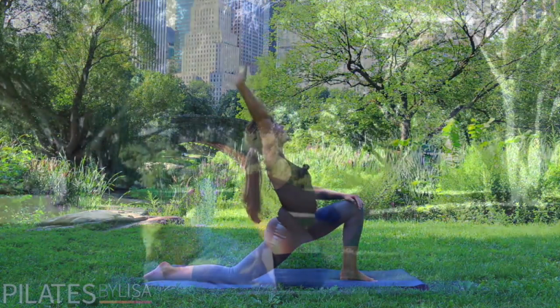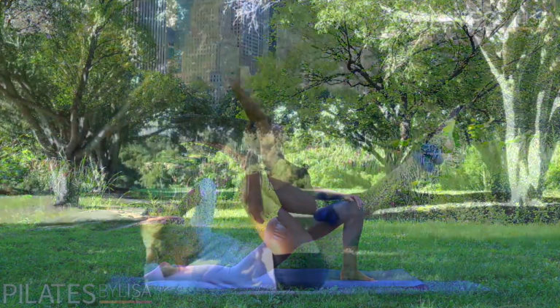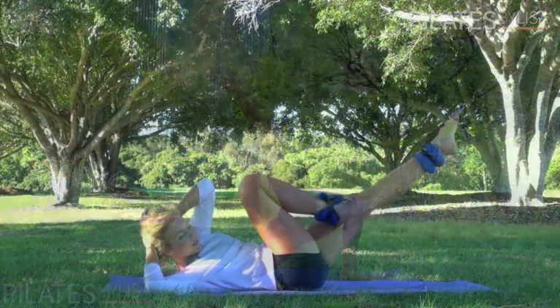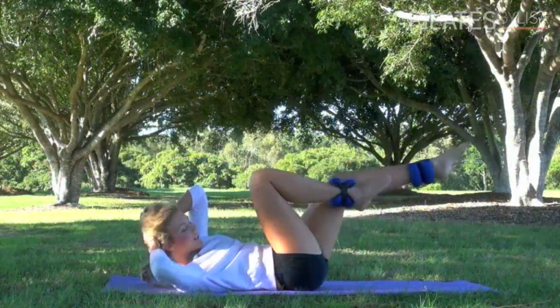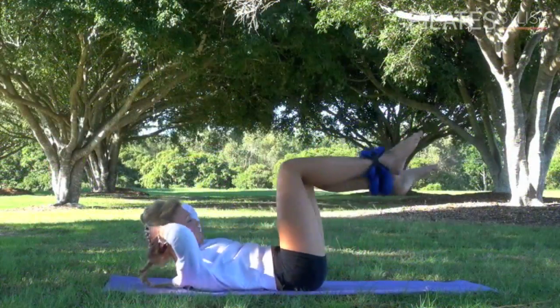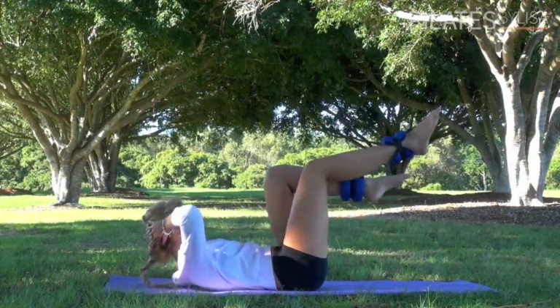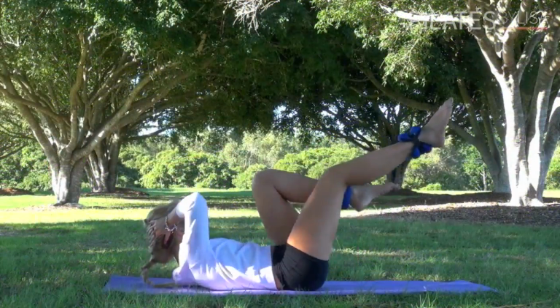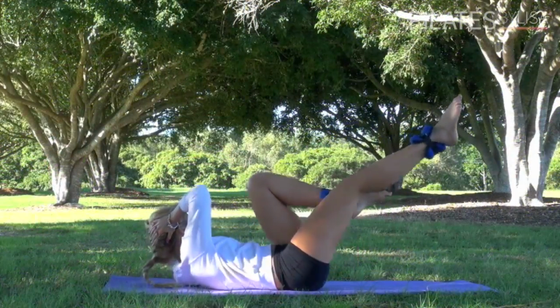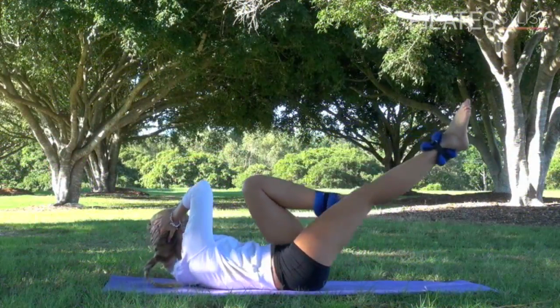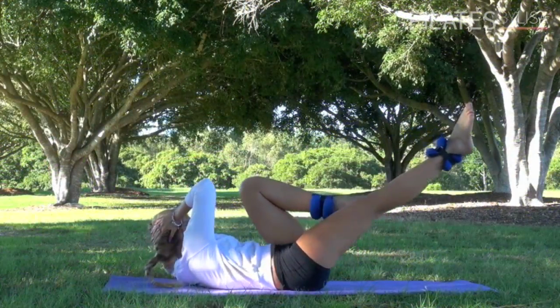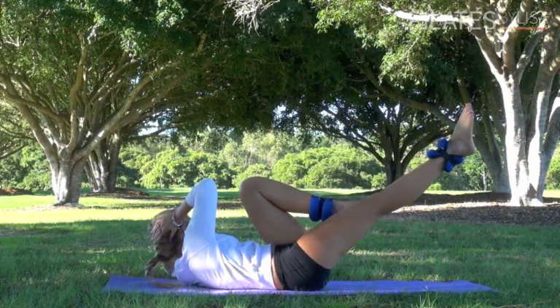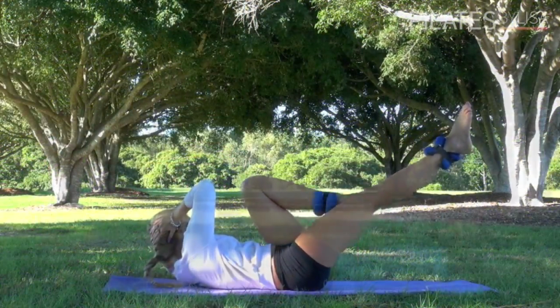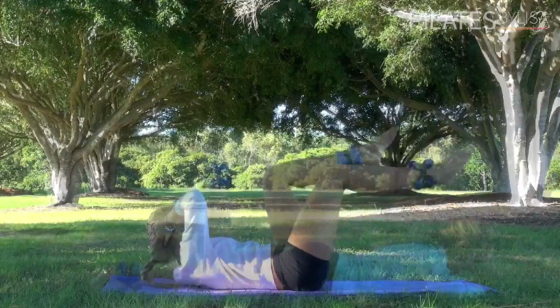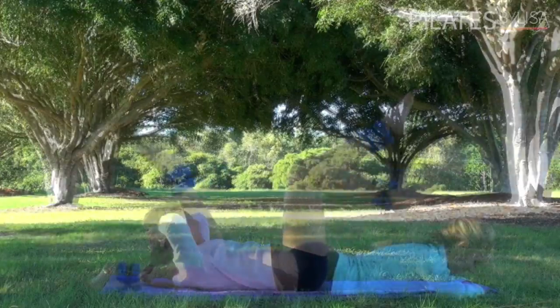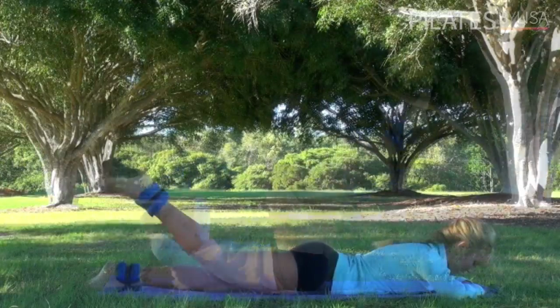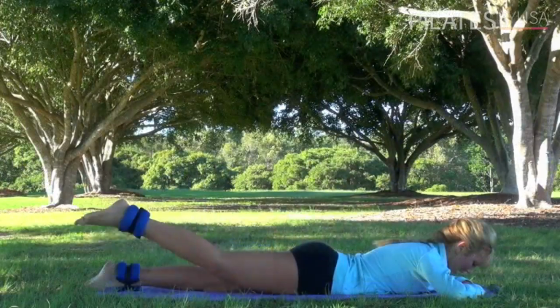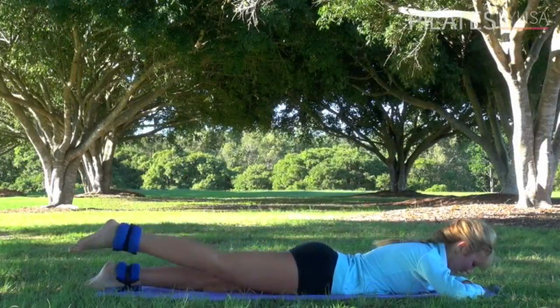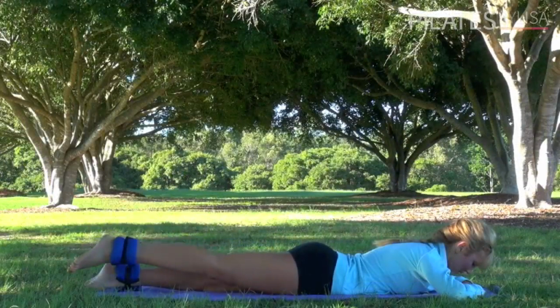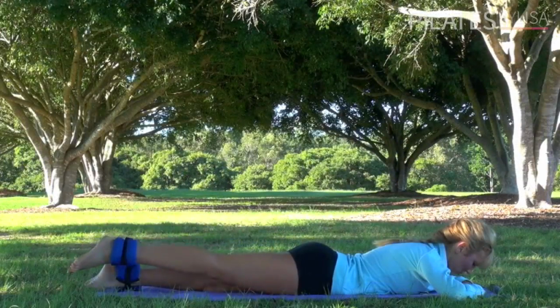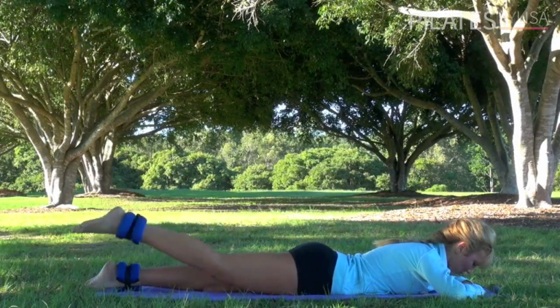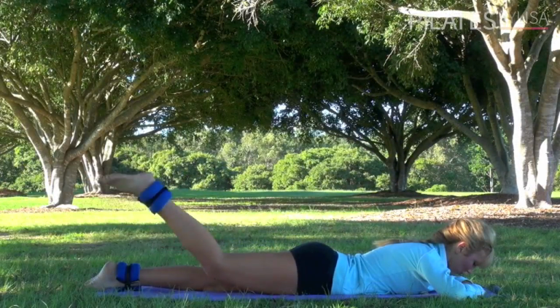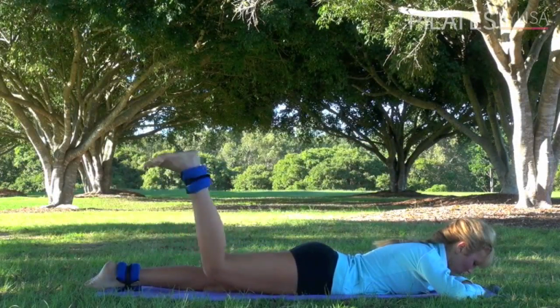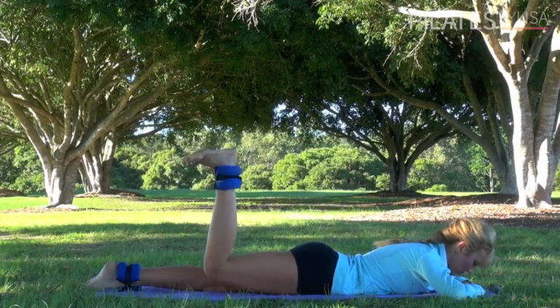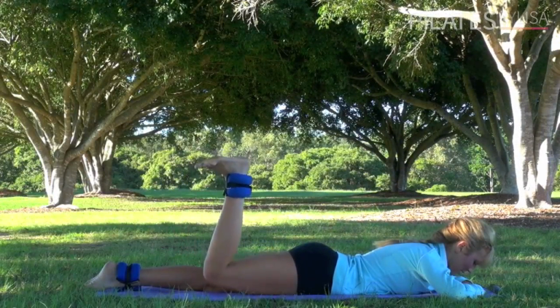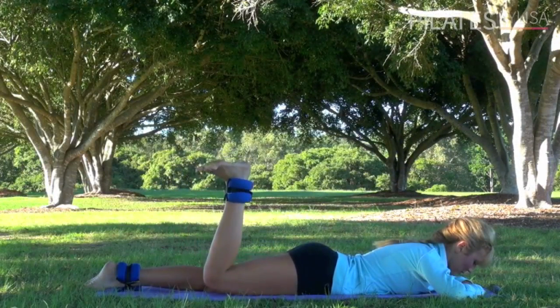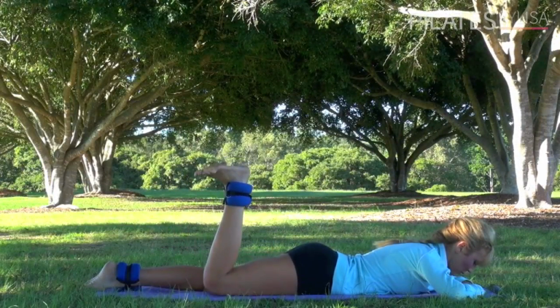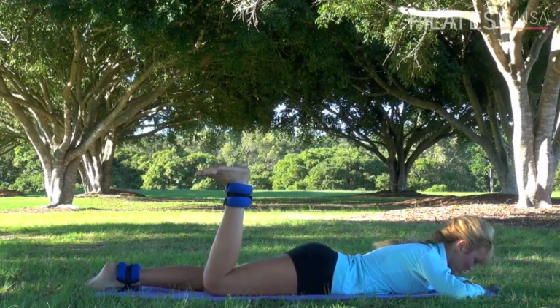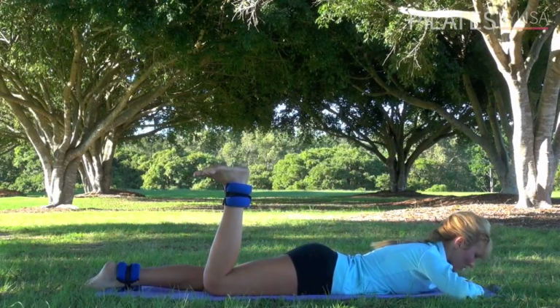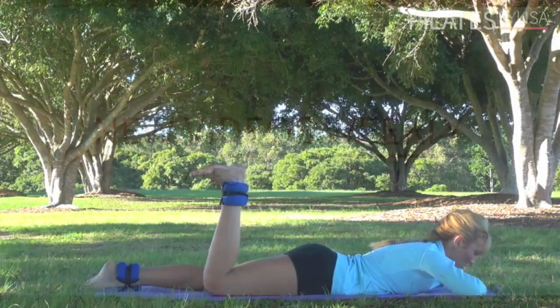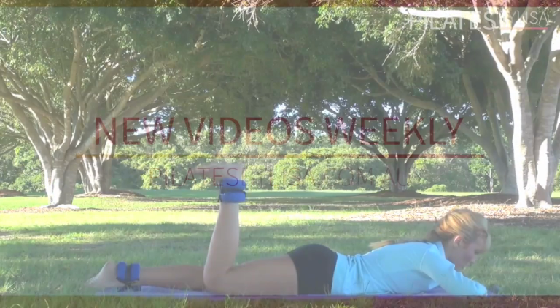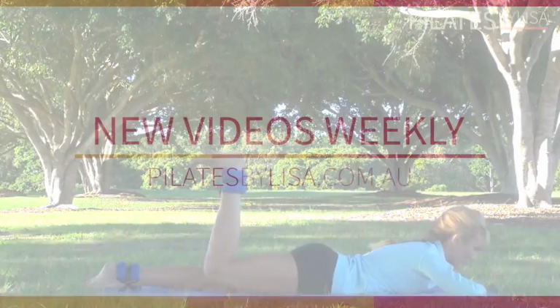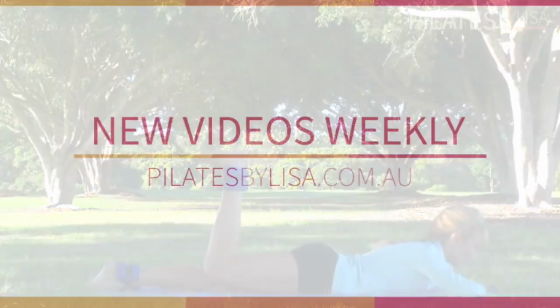Three, tucking that chin in, reaching across. Five — again, keeping your navel drawn to your spine and squeezing your bottom the whole way through.